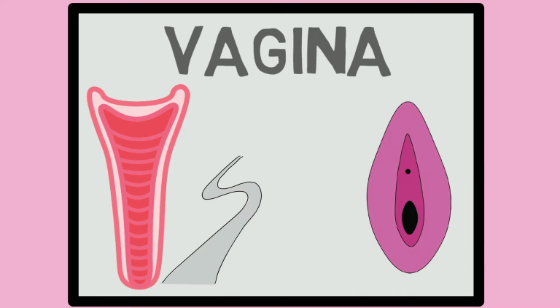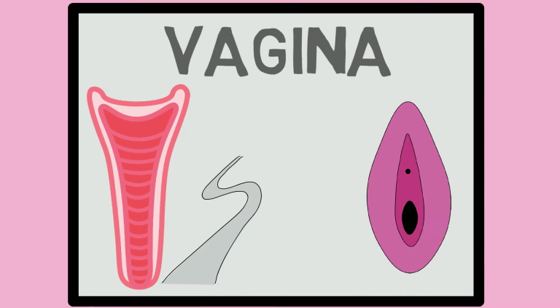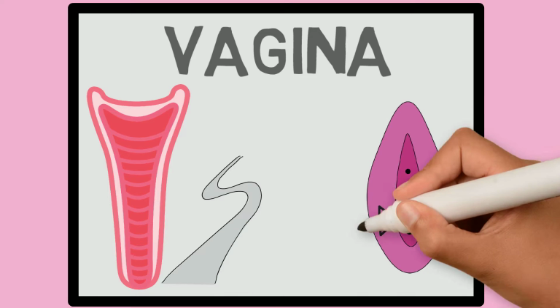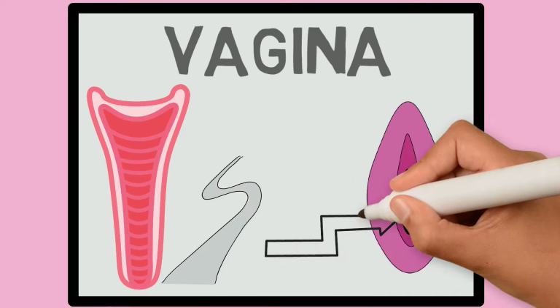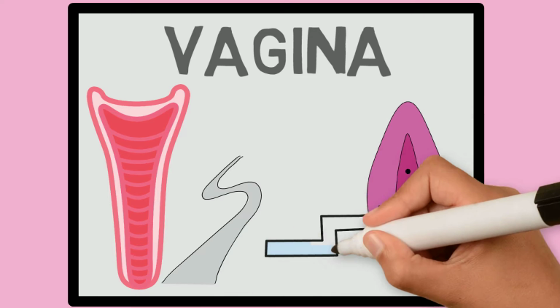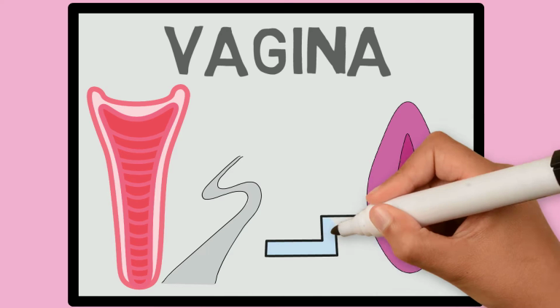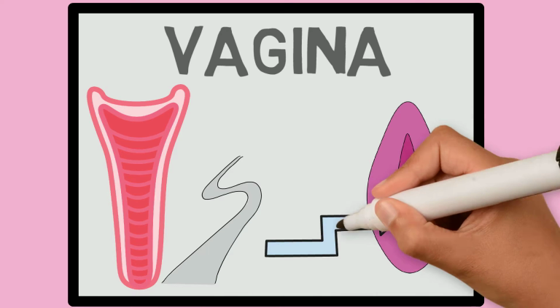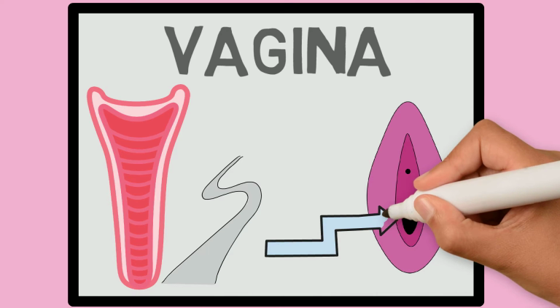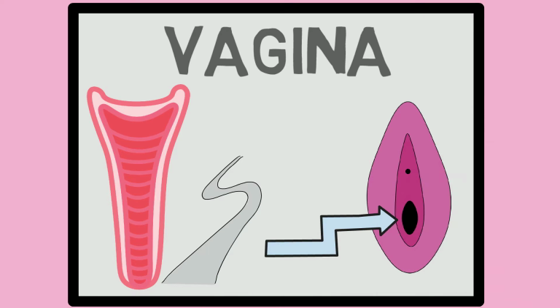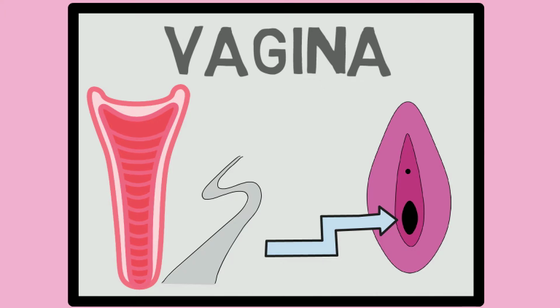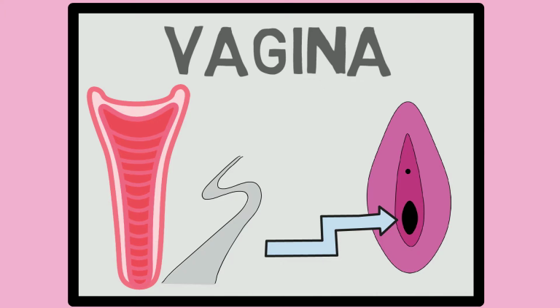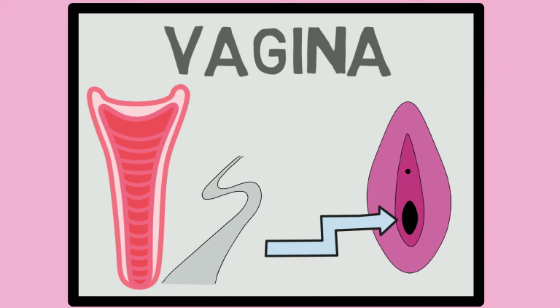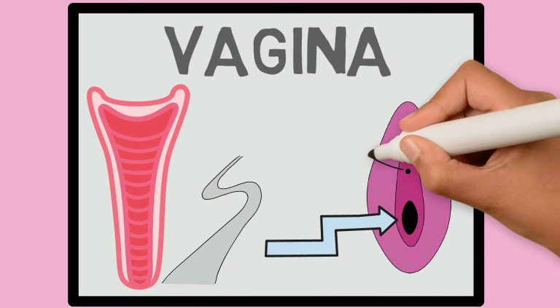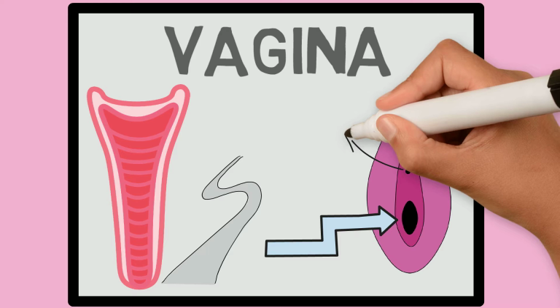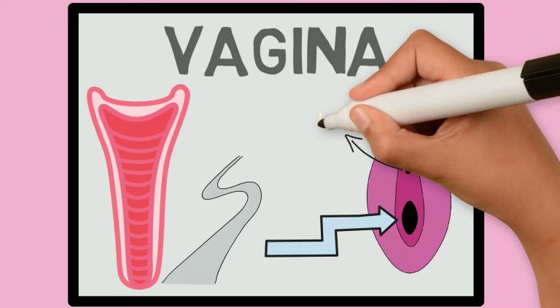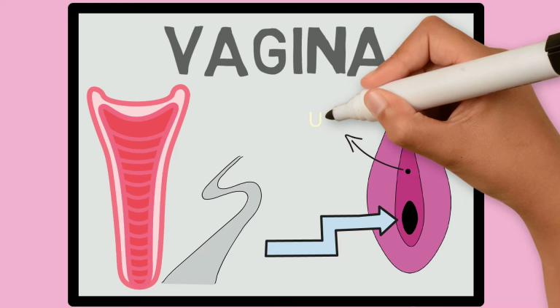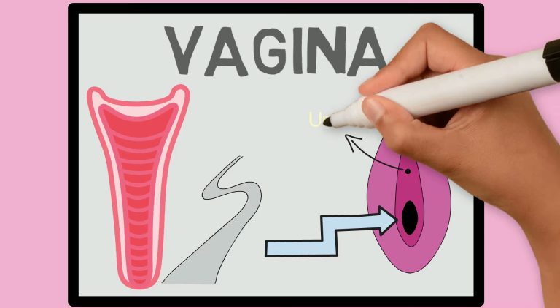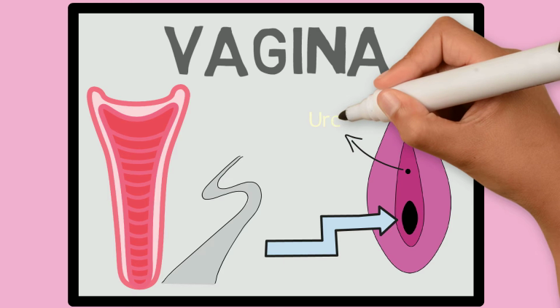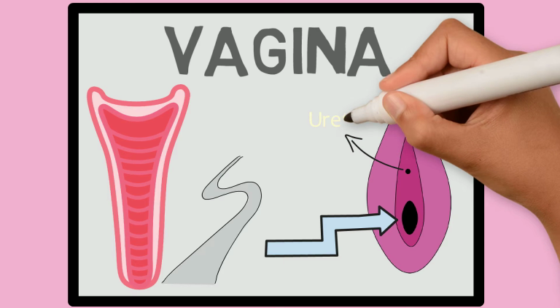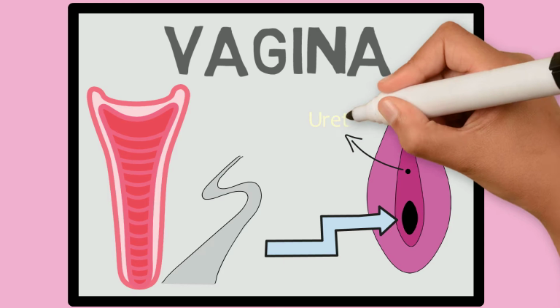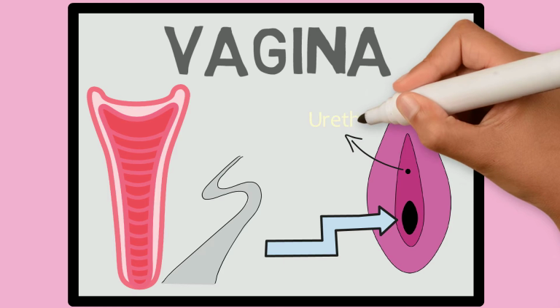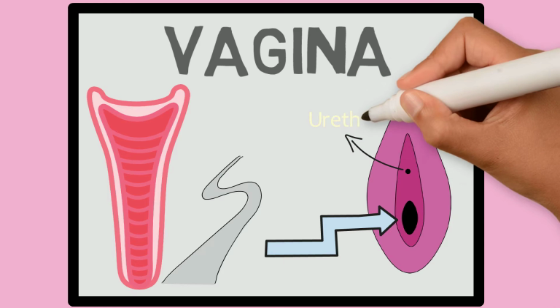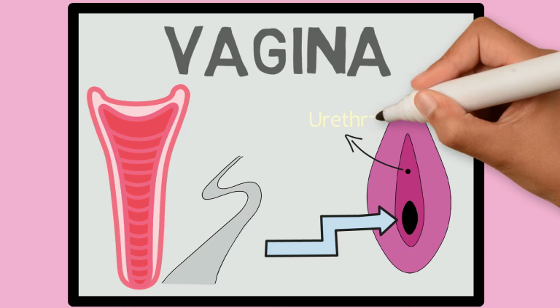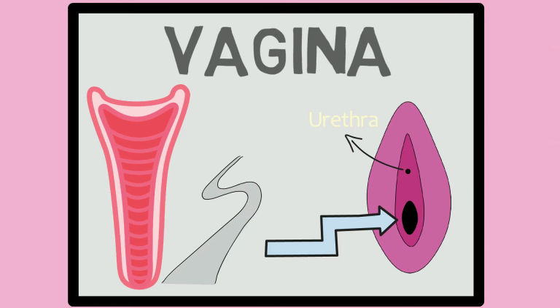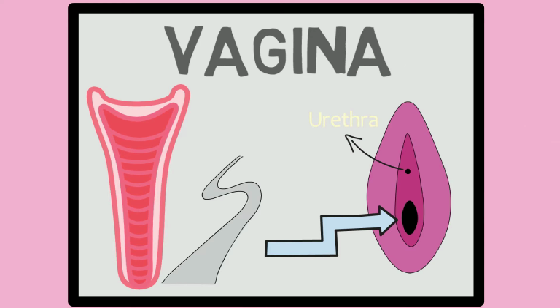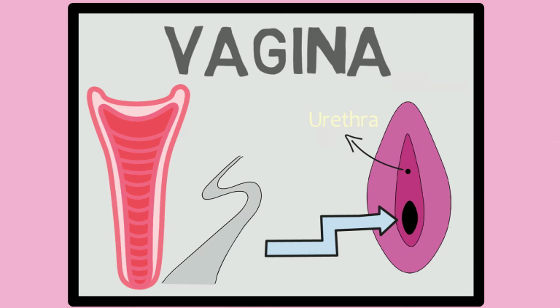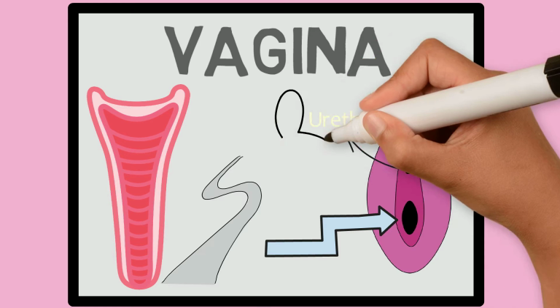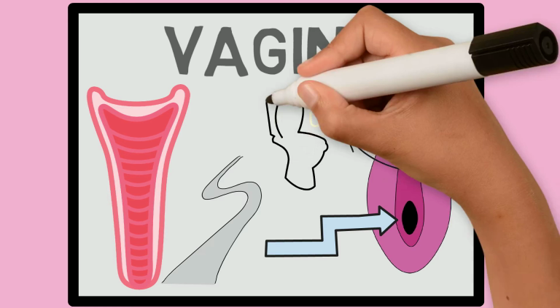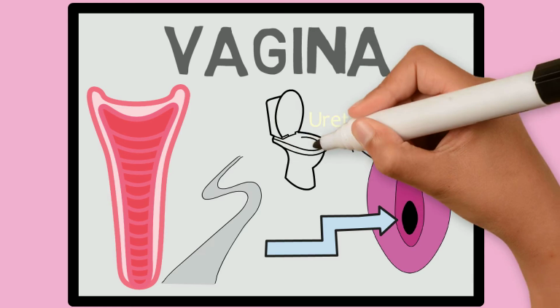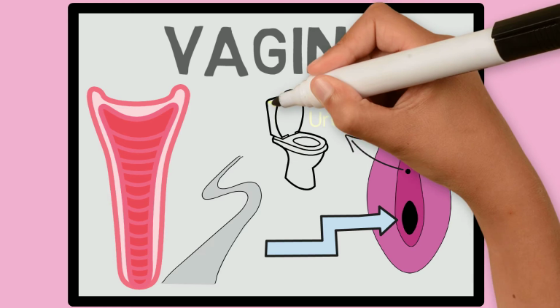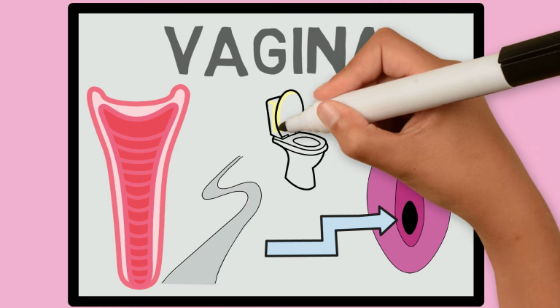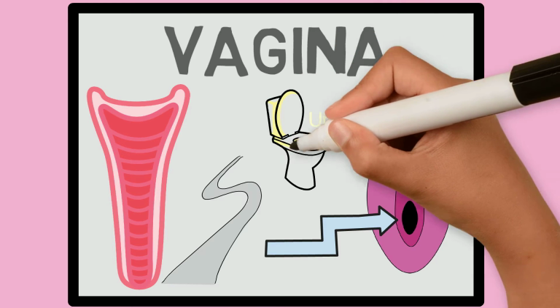The opening to the vagina is located below the urethra, which is where your urine comes out of.